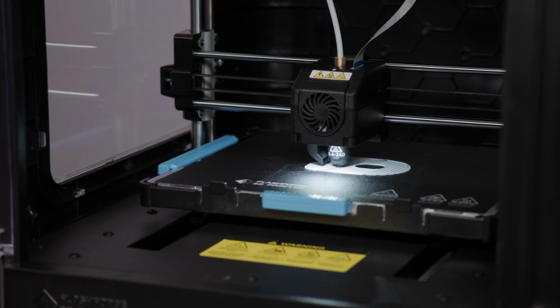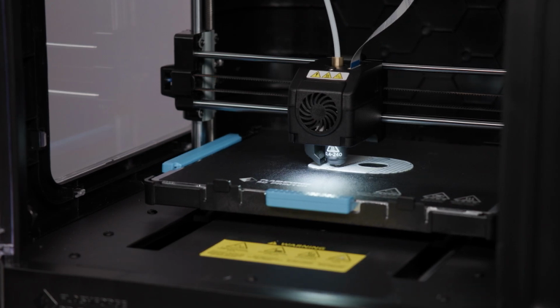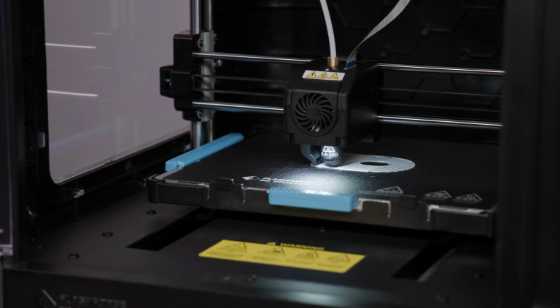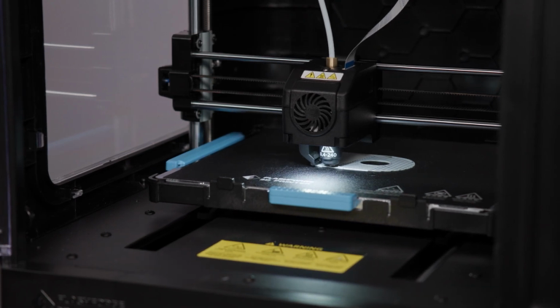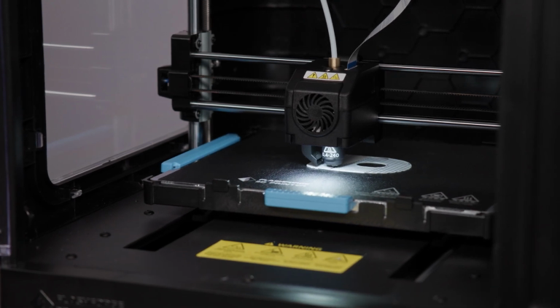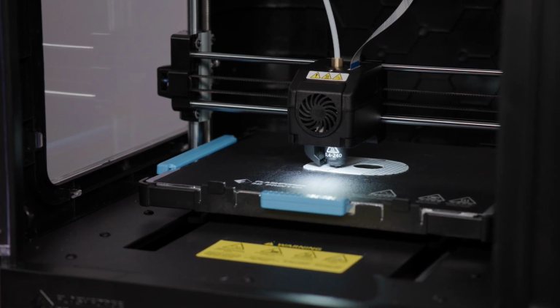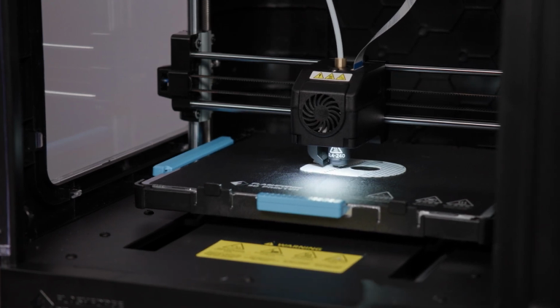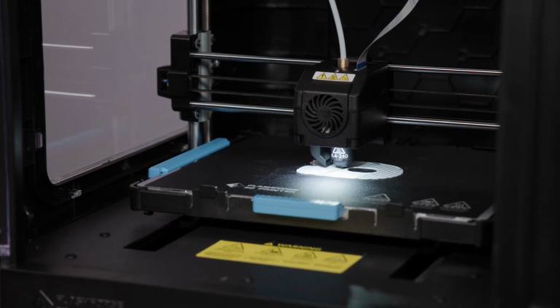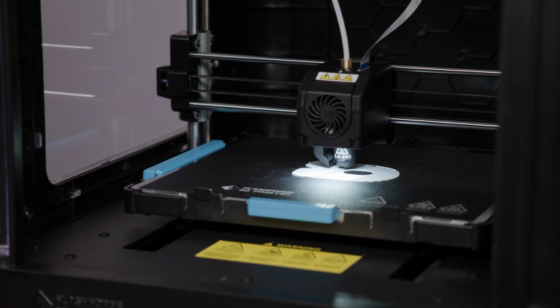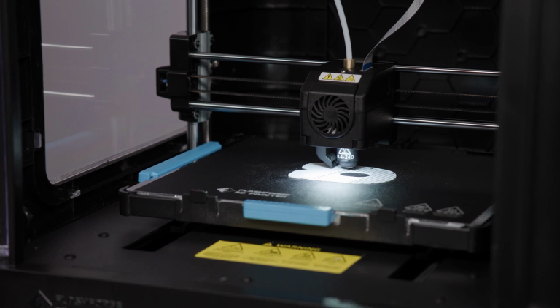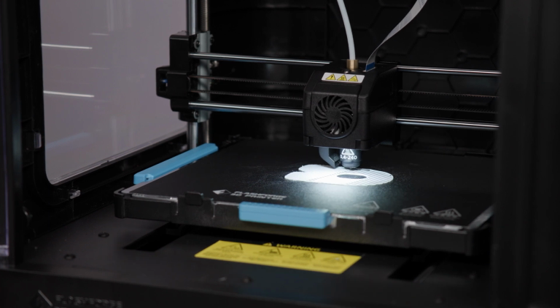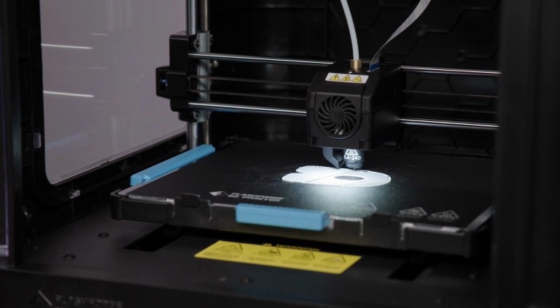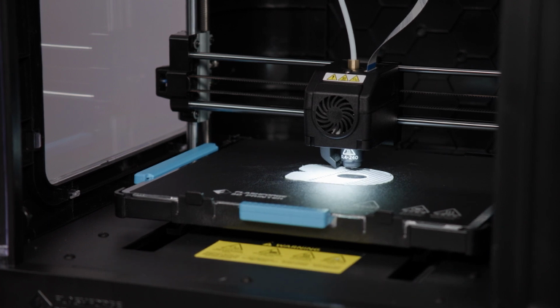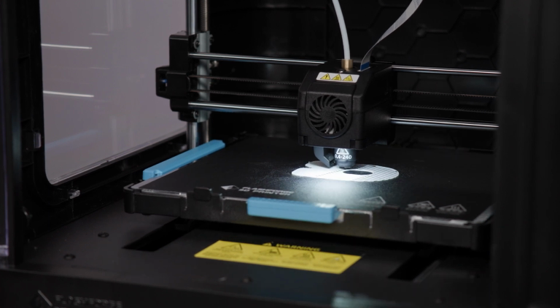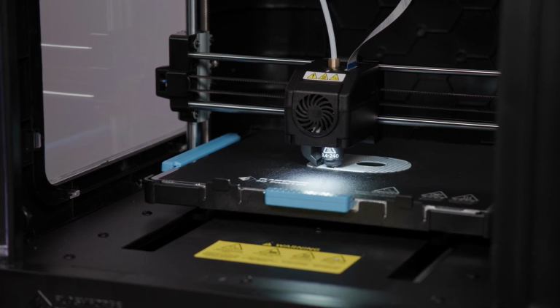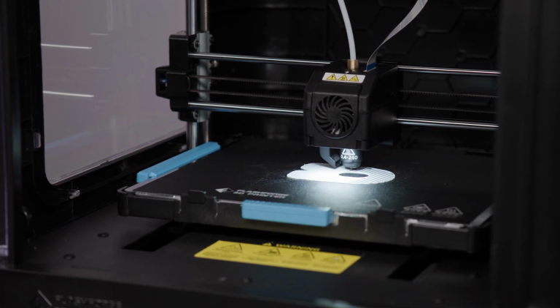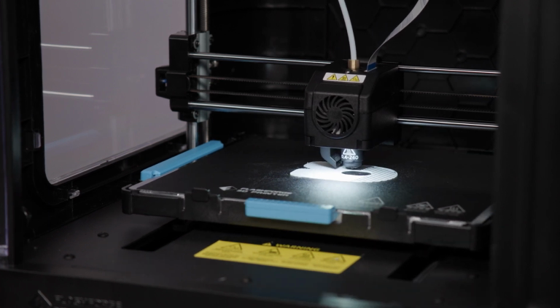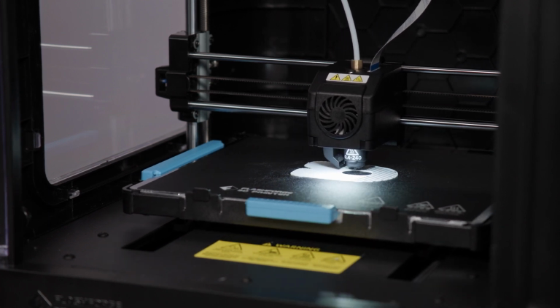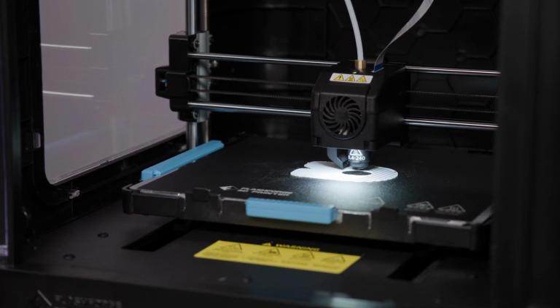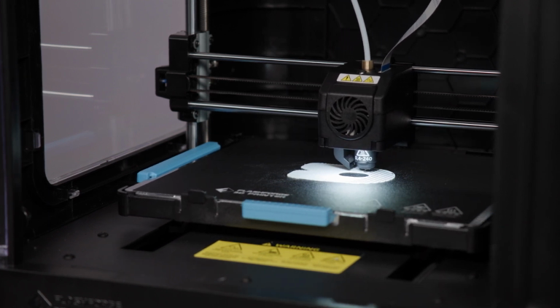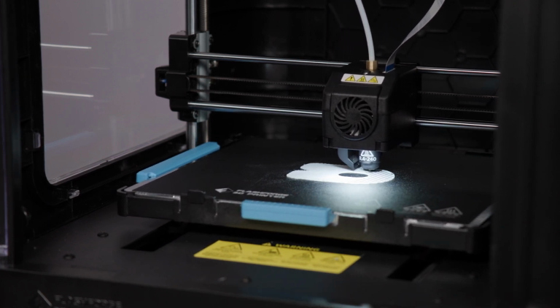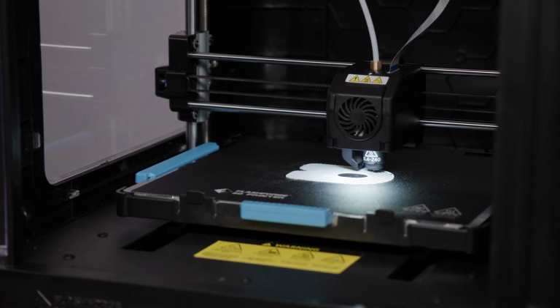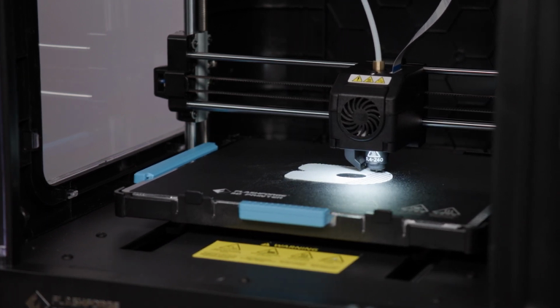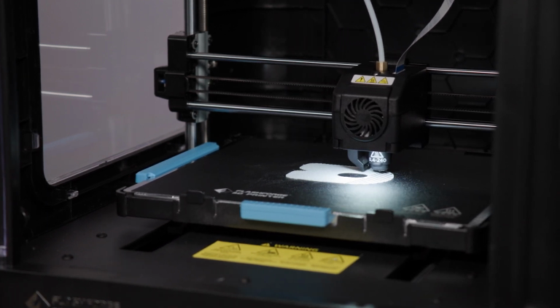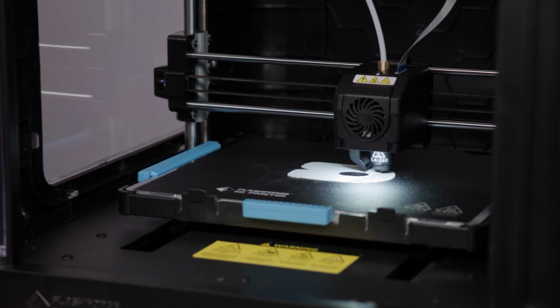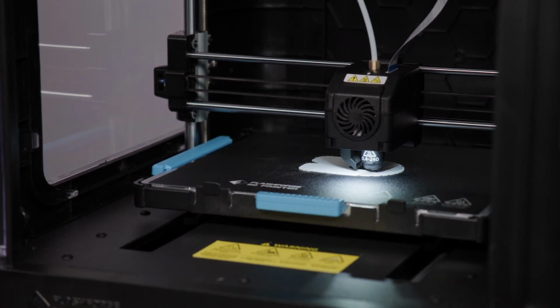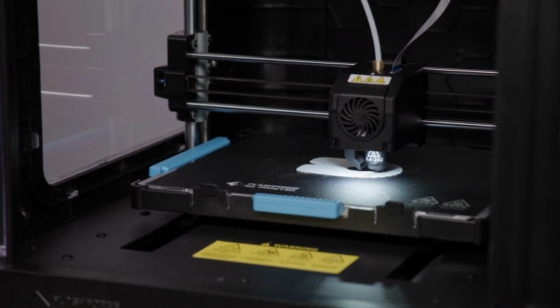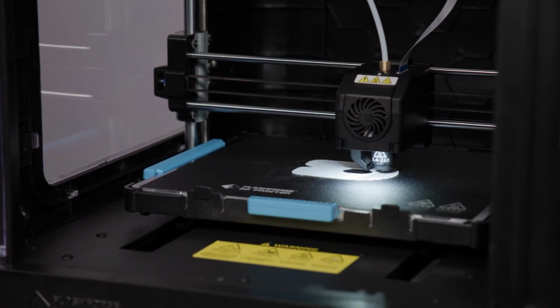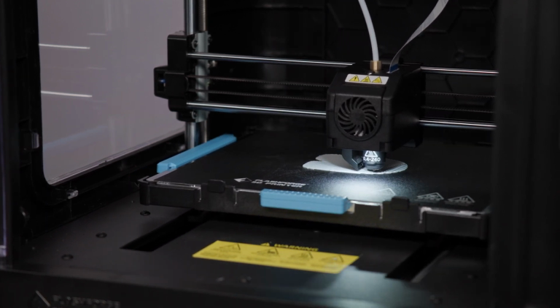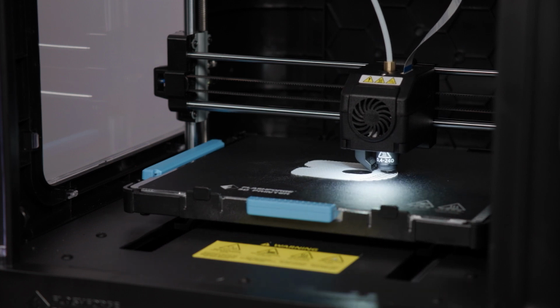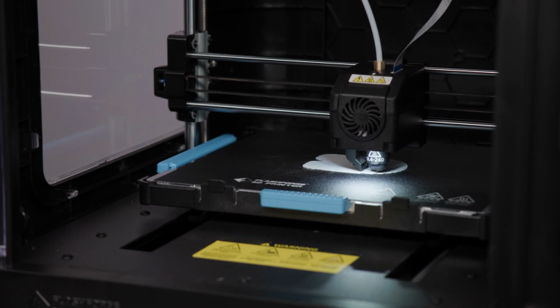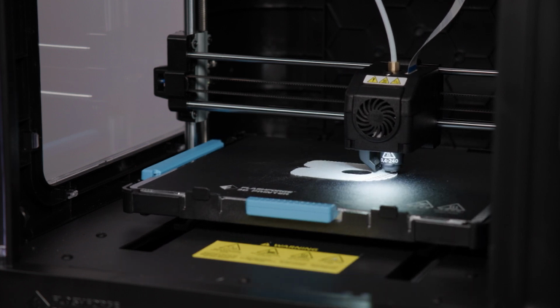If it looks like the printer is printing your test print — whoopee! Watch it for a while, but then you're going to get bored, and then wait for it to complete.